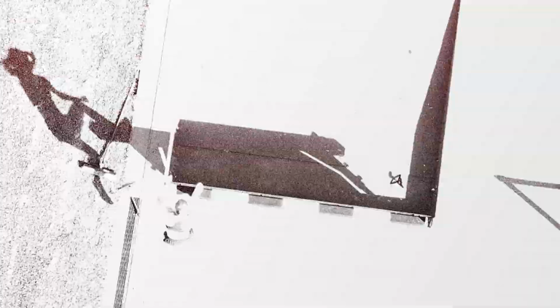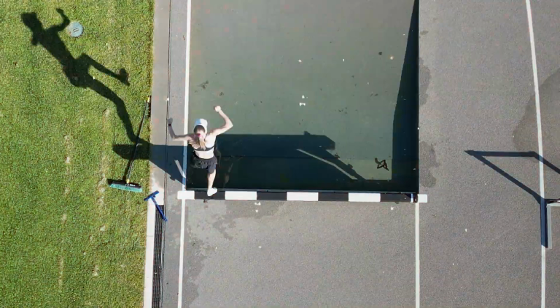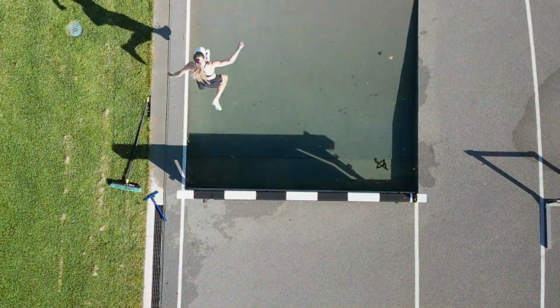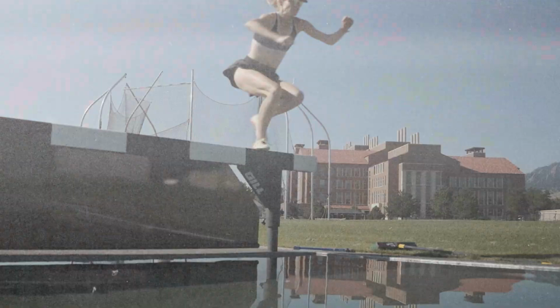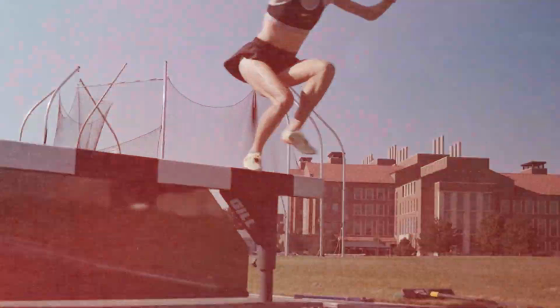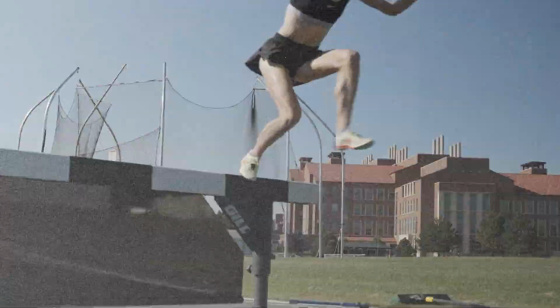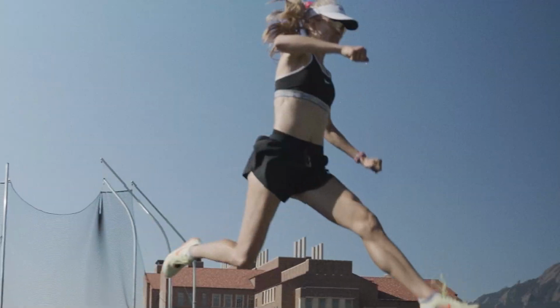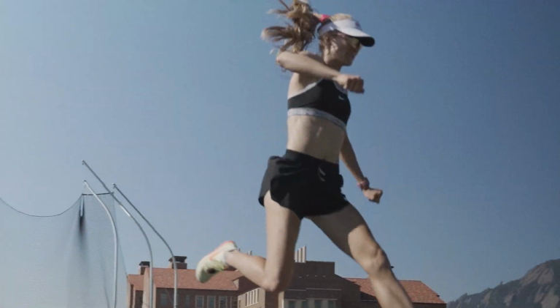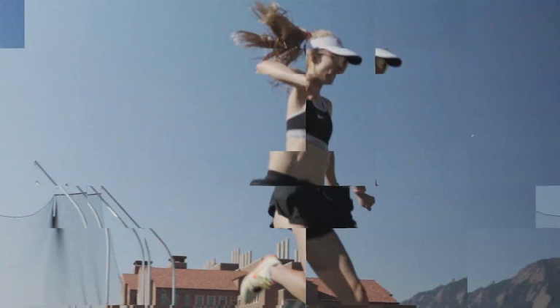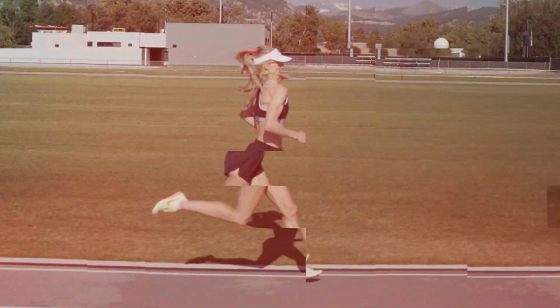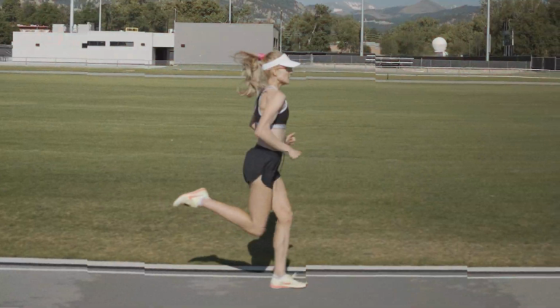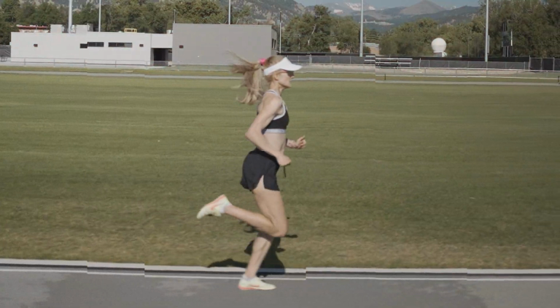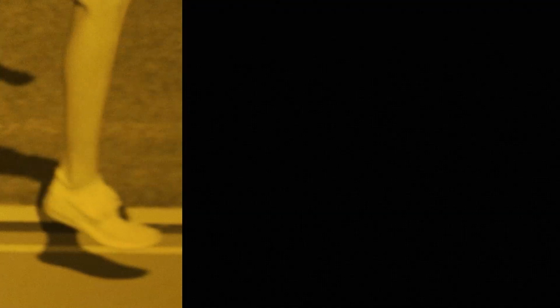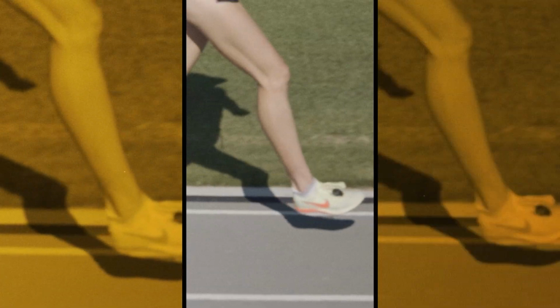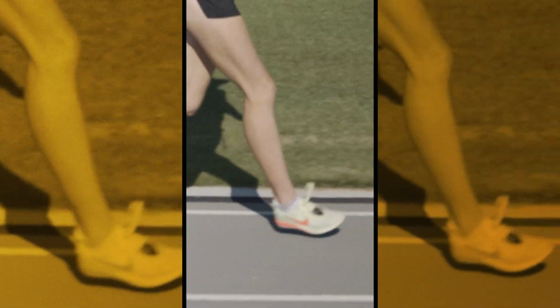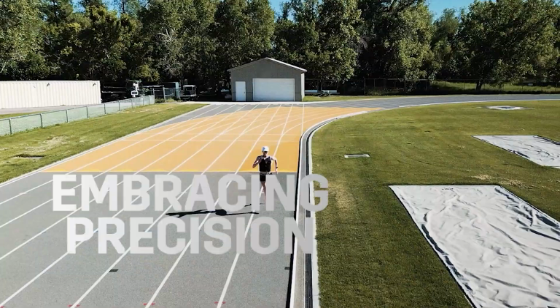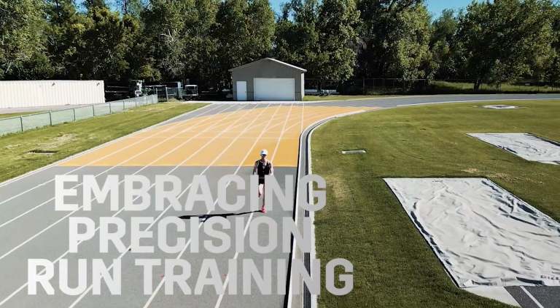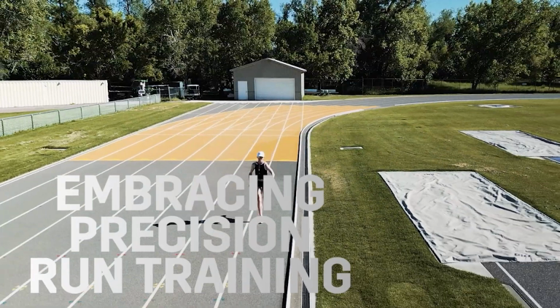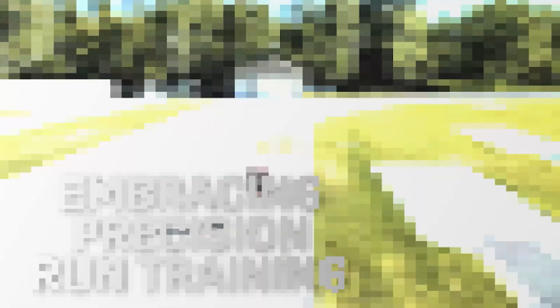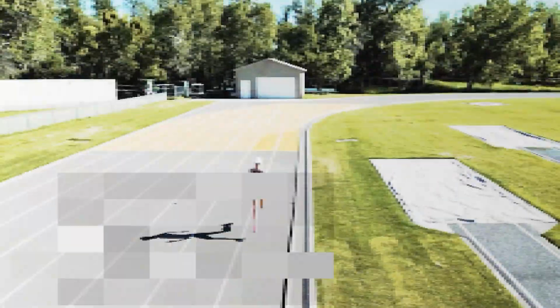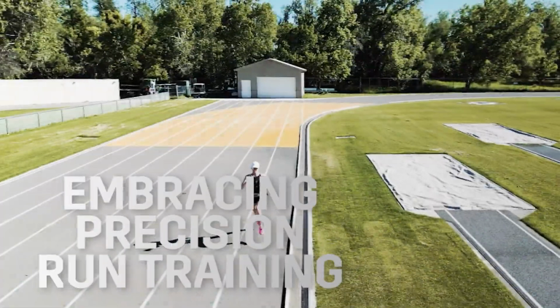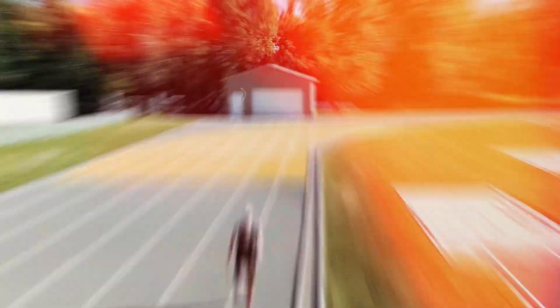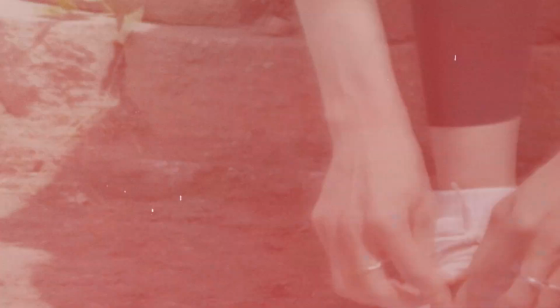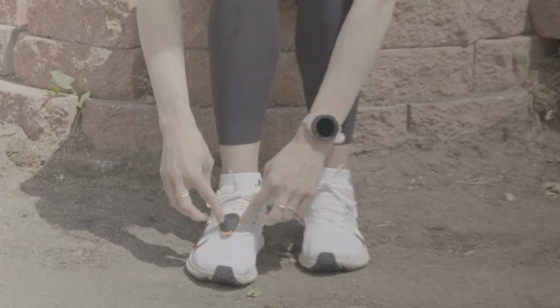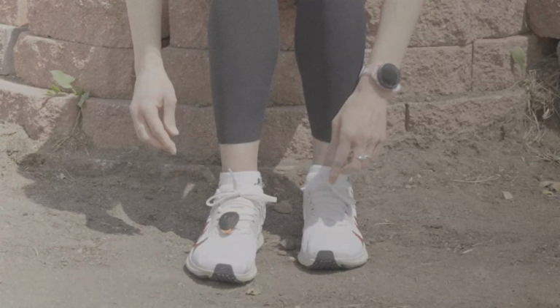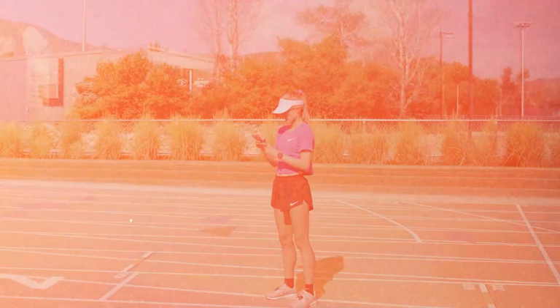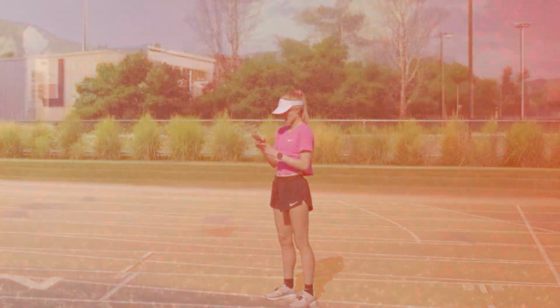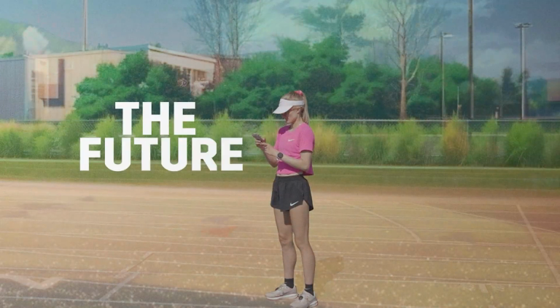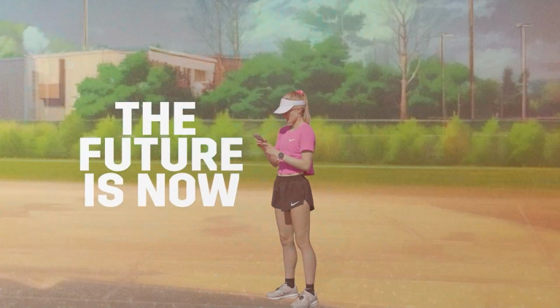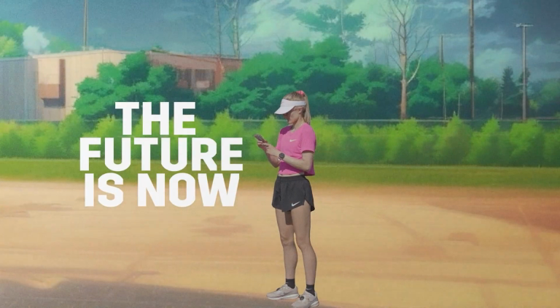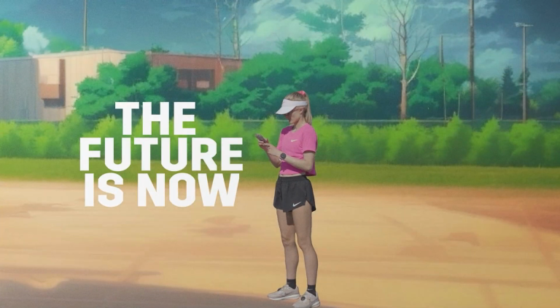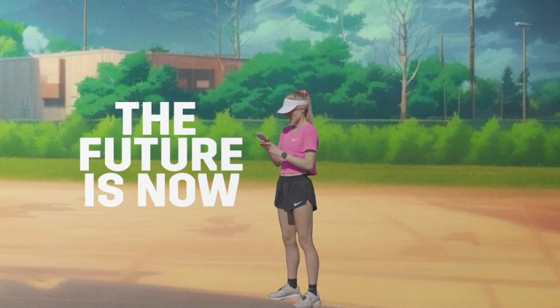We're not just introducing new tools — we are embracing the future of precision run training. The future is now.